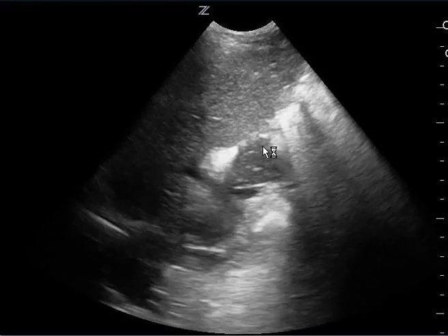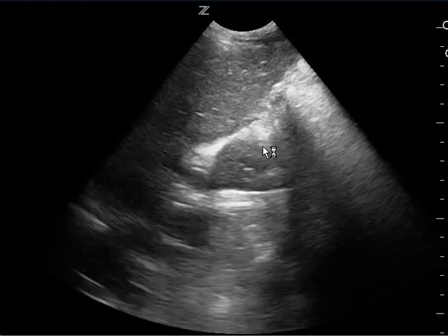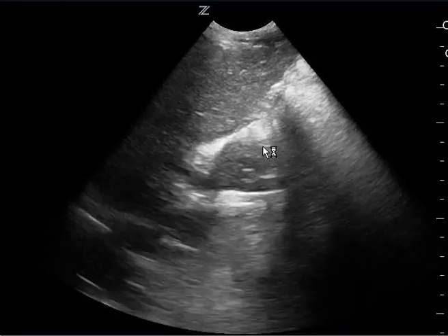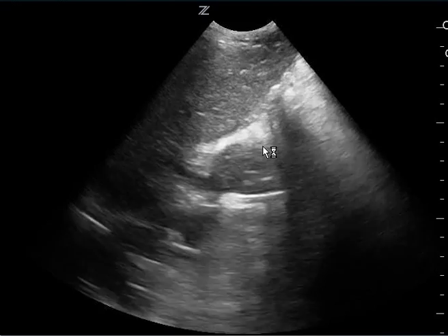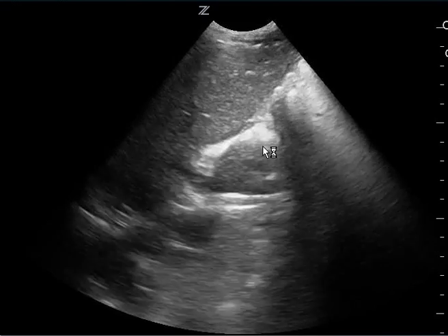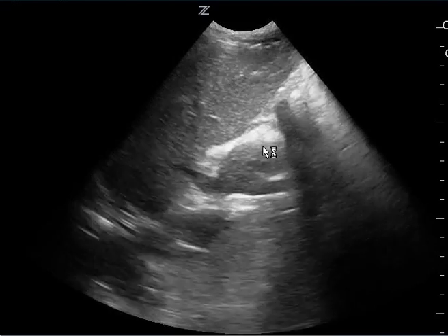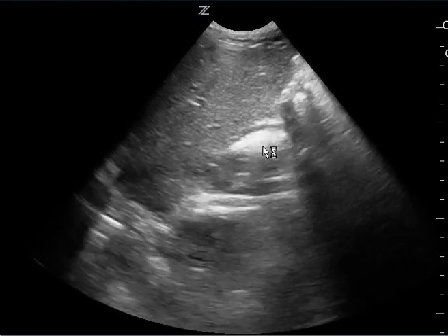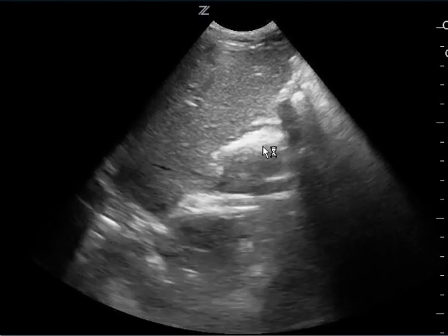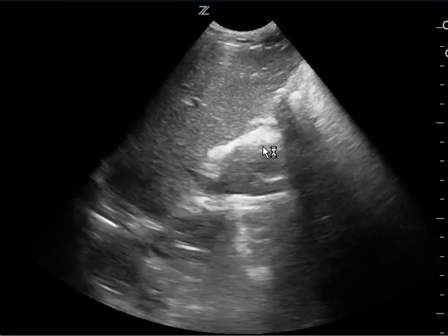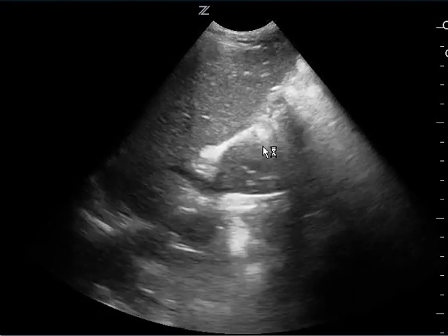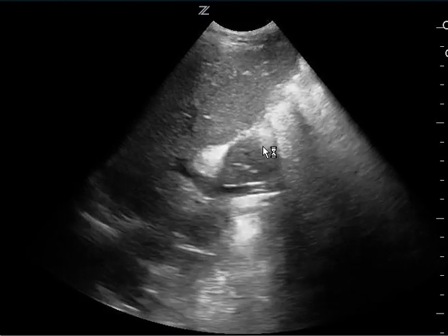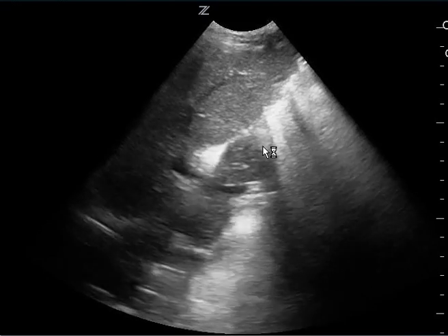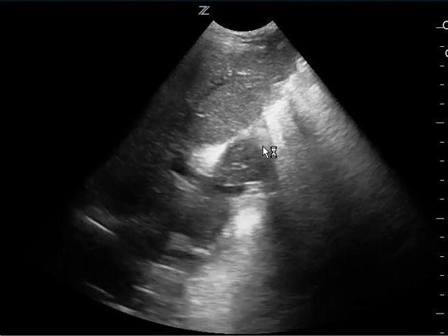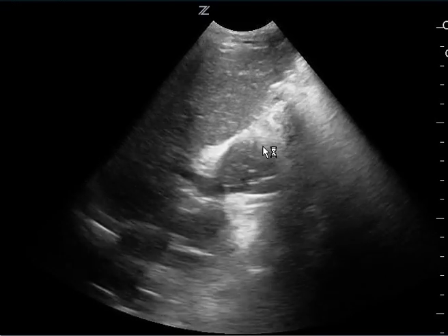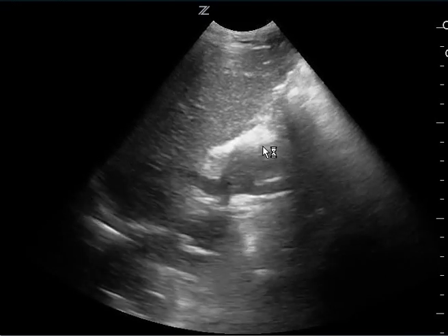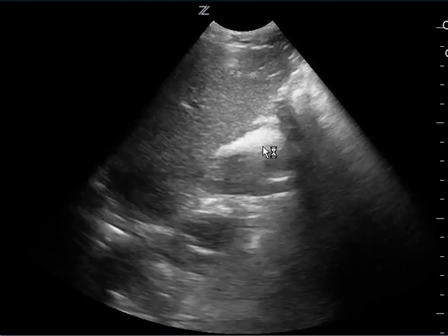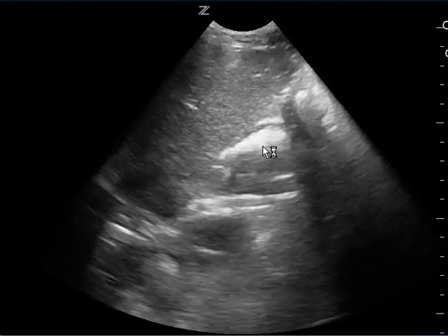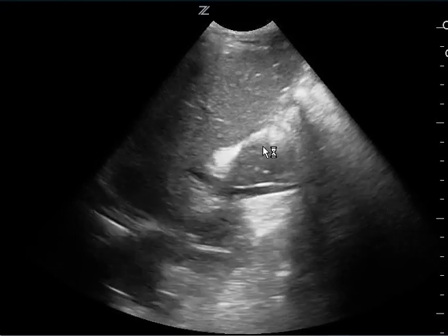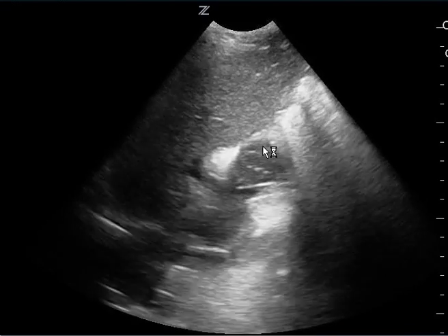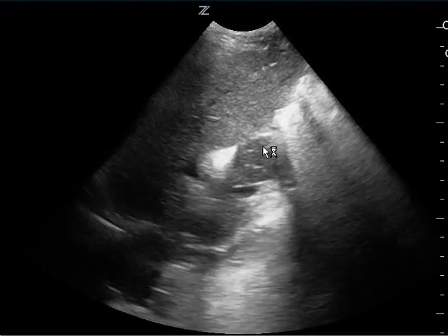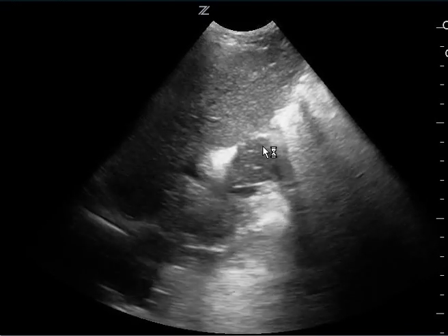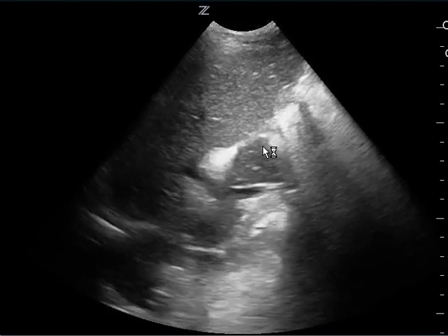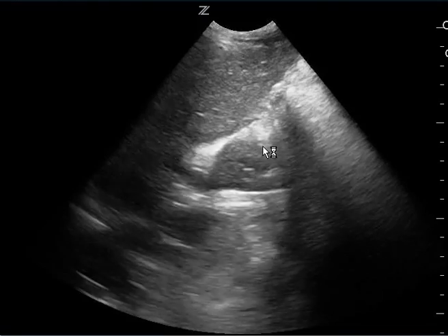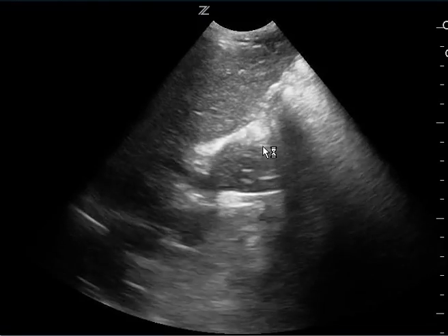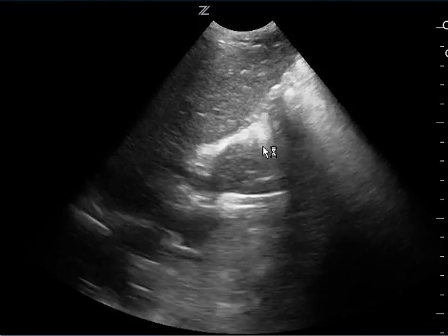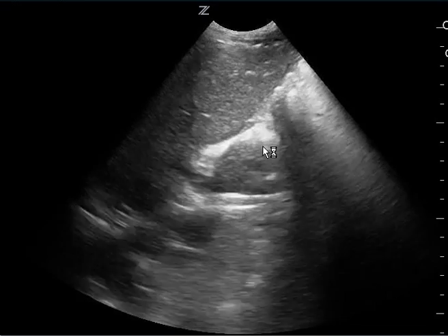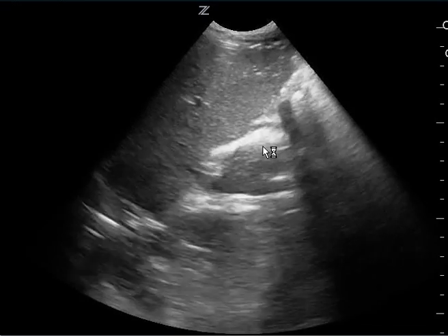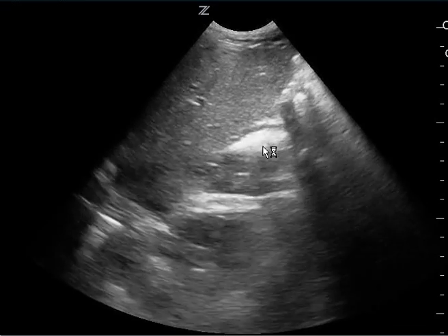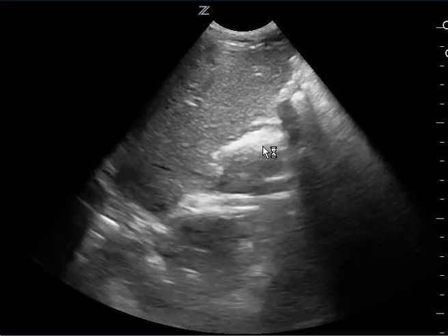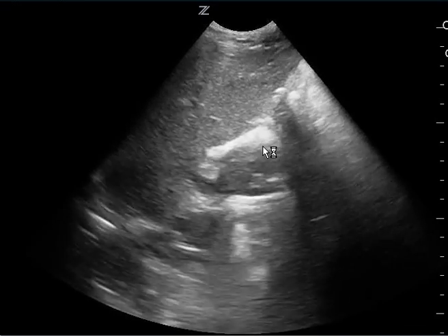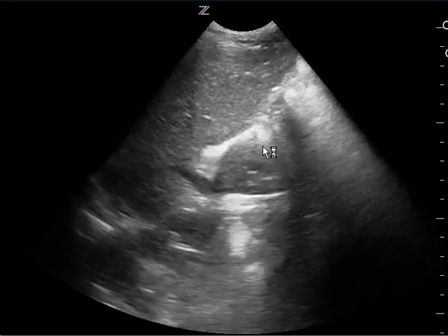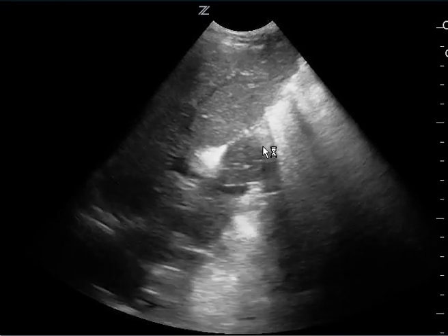Also, I would recommend trying to get a good view of the diaphragm and the spine so you can tell if there's fluid in the chest as well.